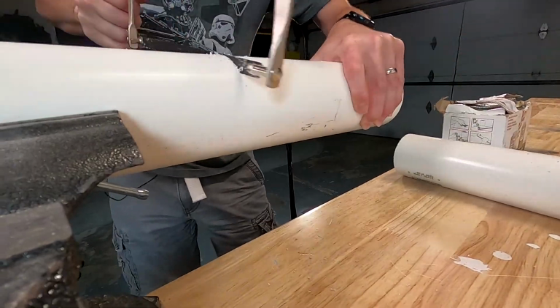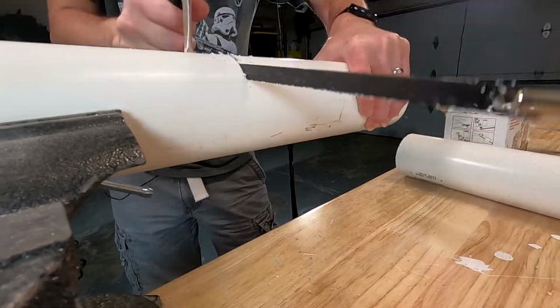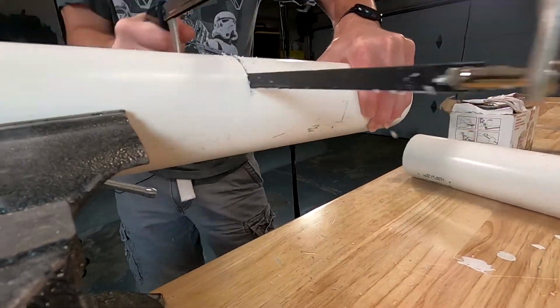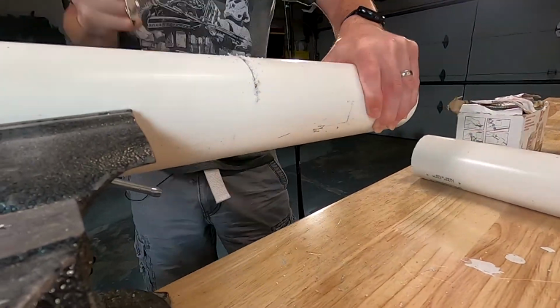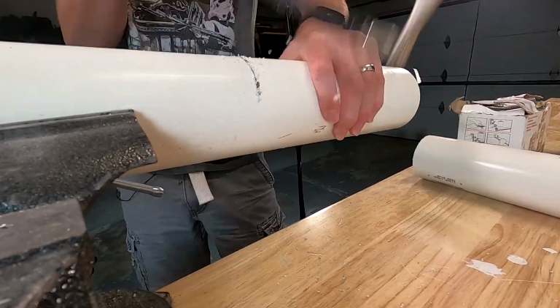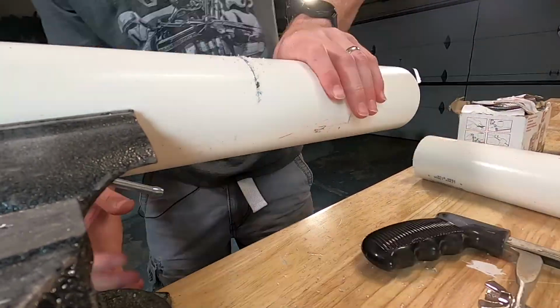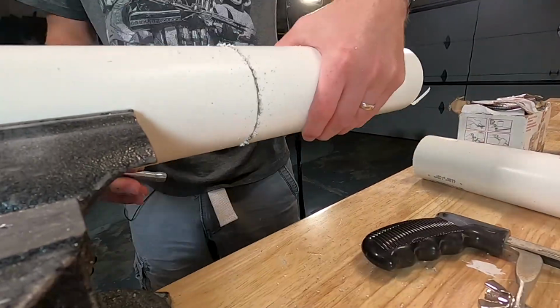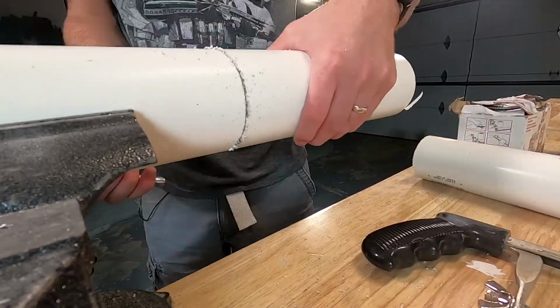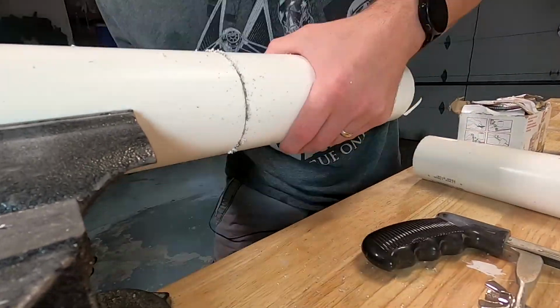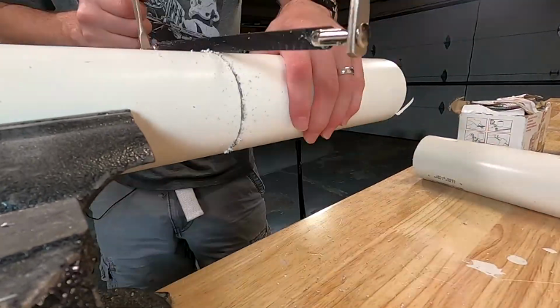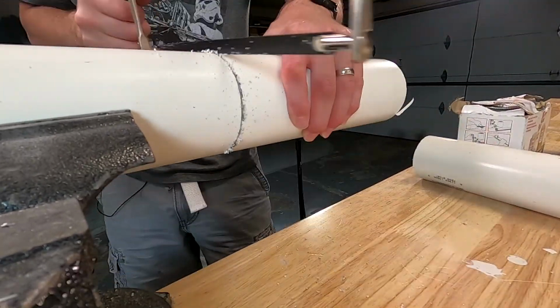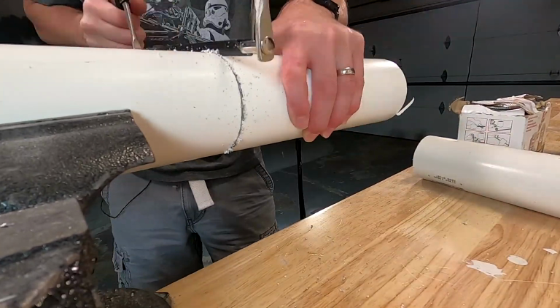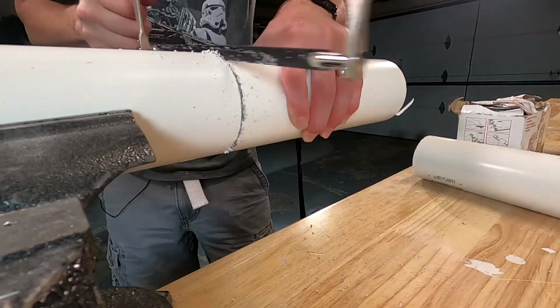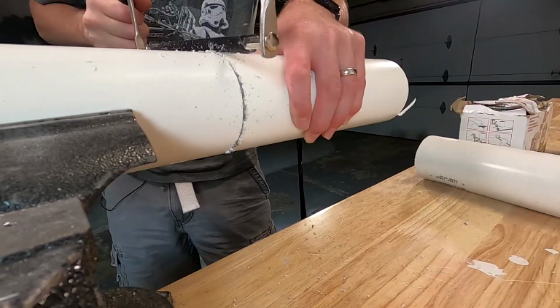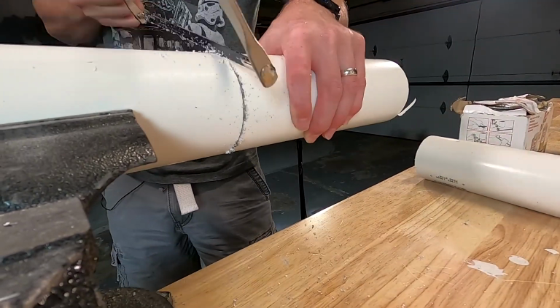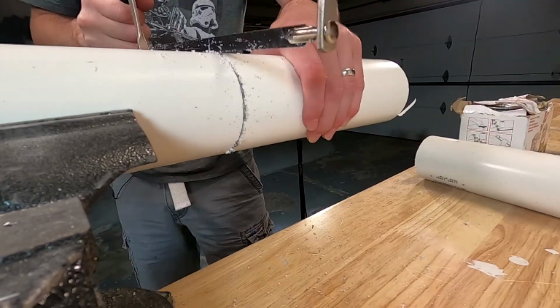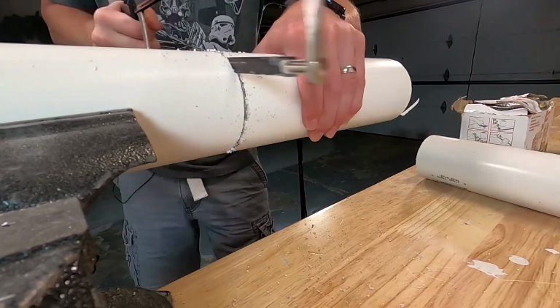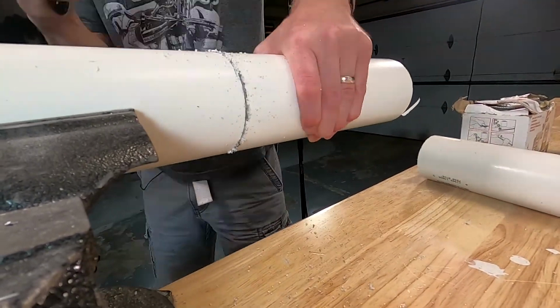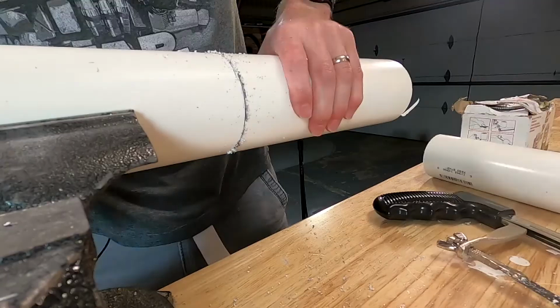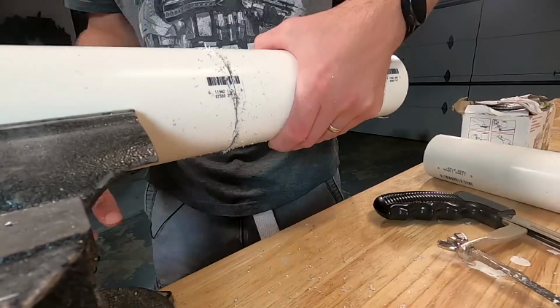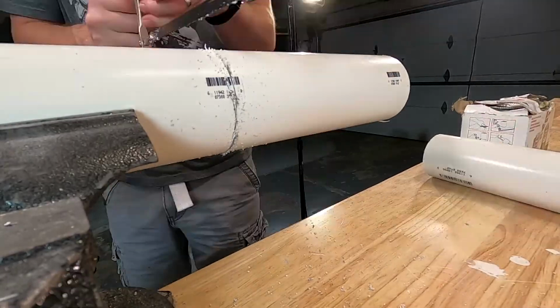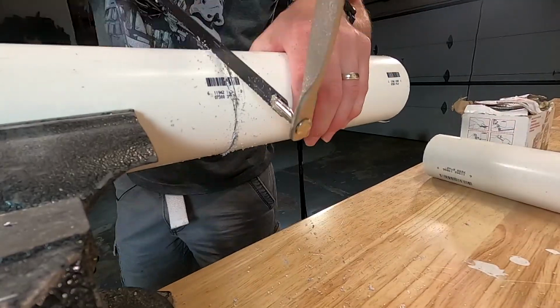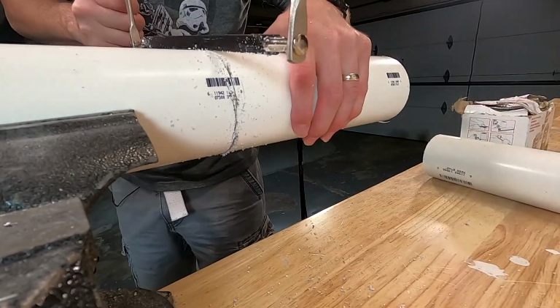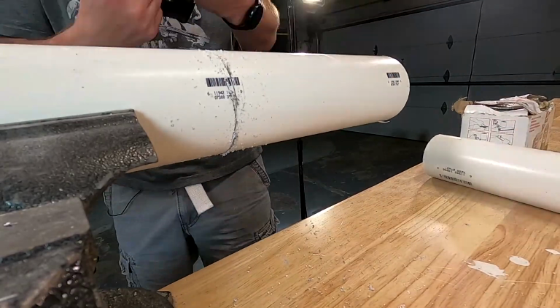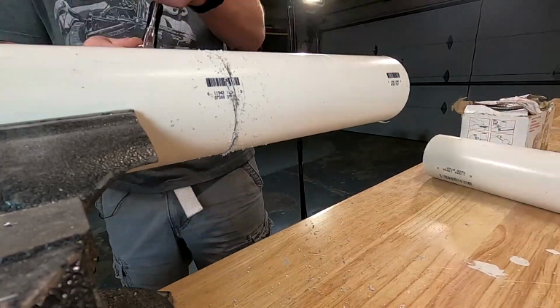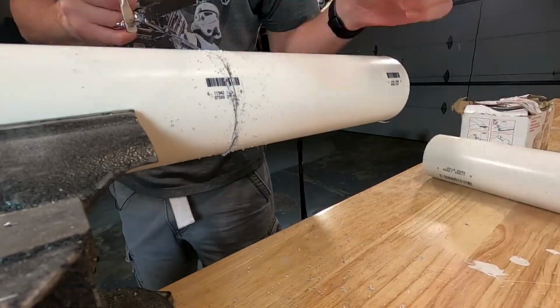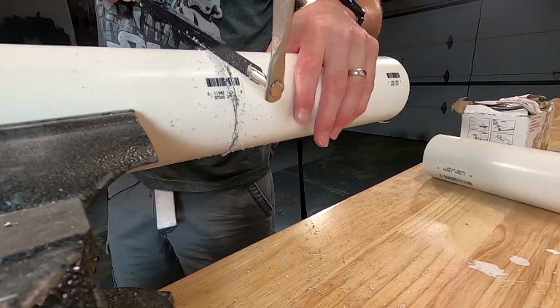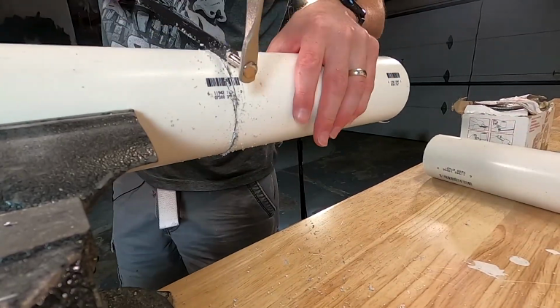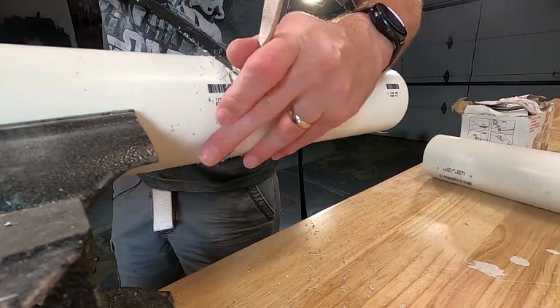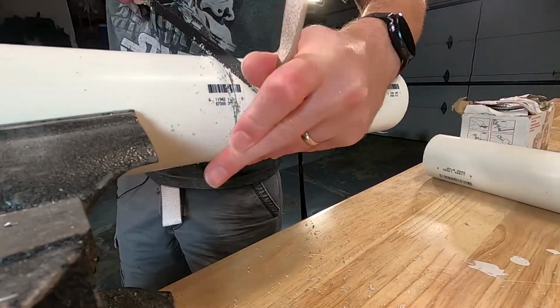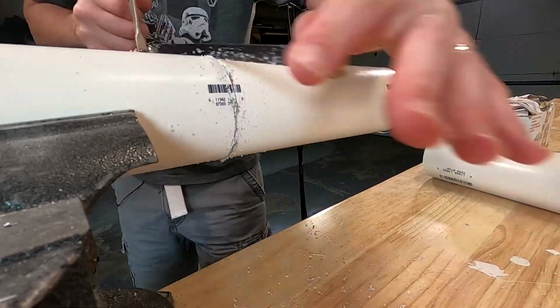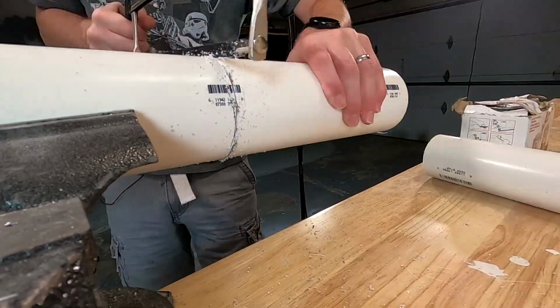It's also important to note that potato cannons are incredibly dangerous, so do not attempt this at home.